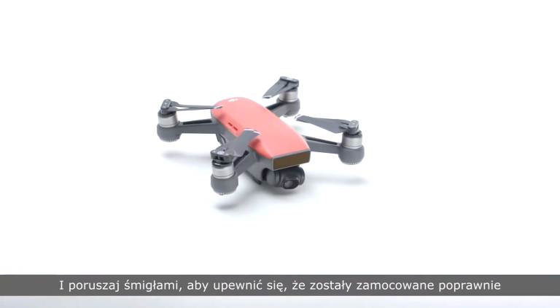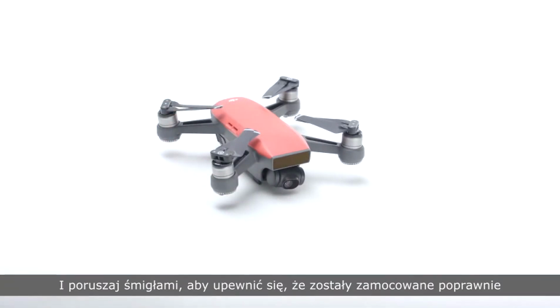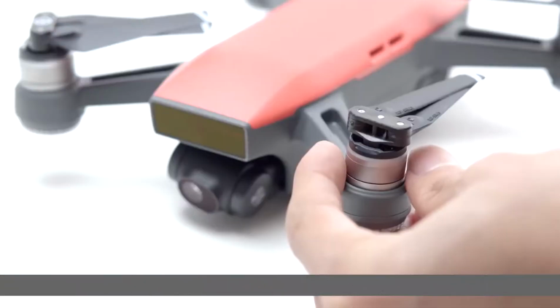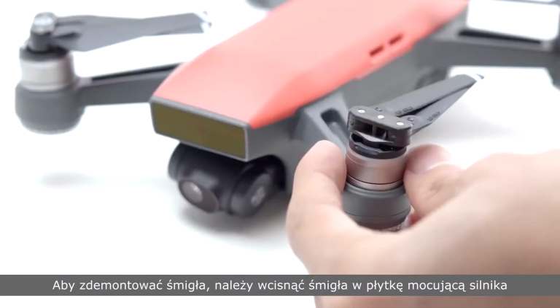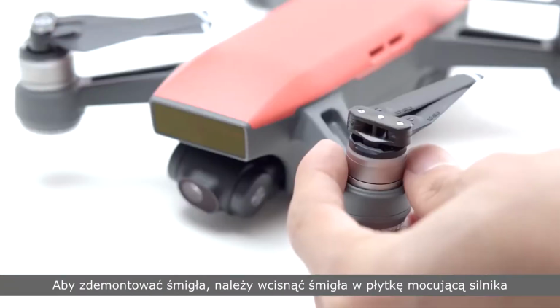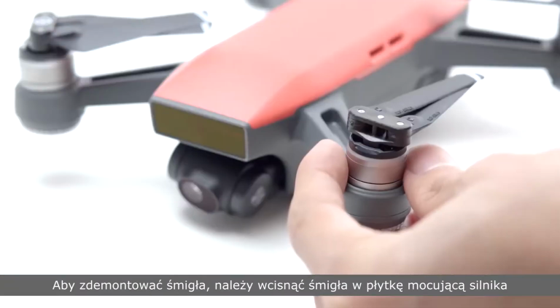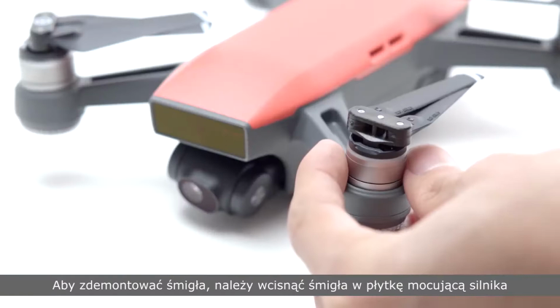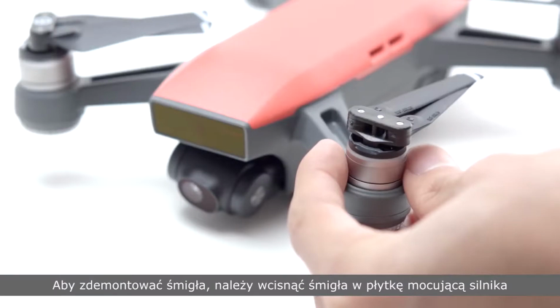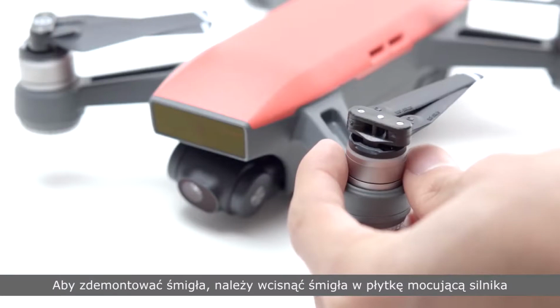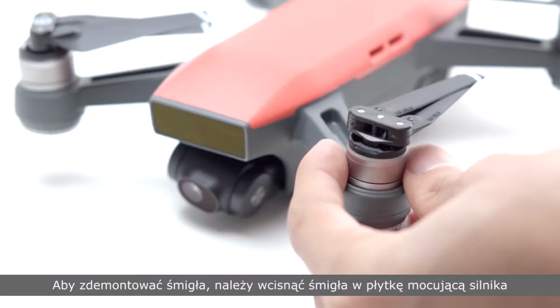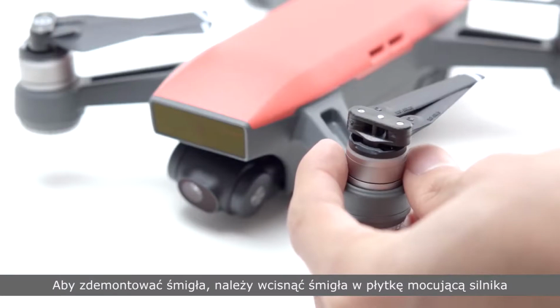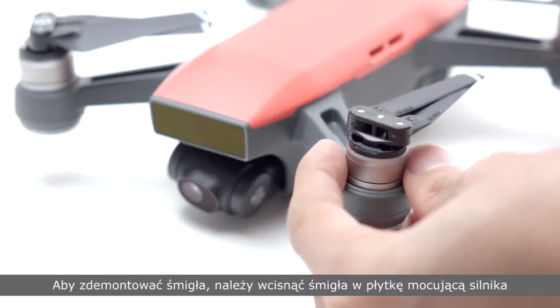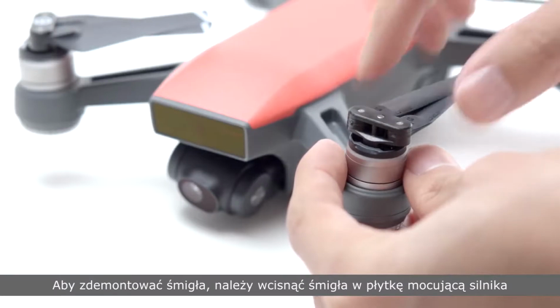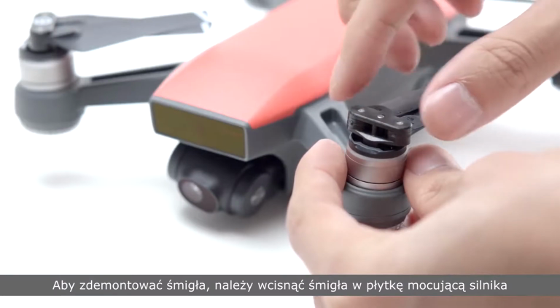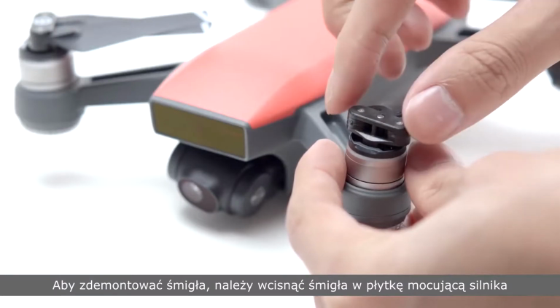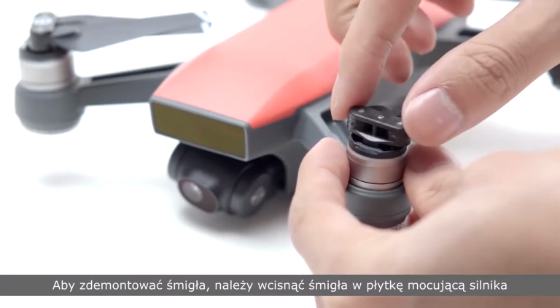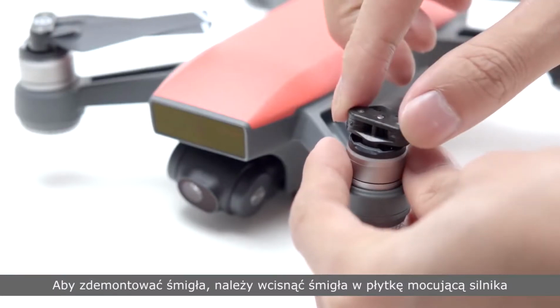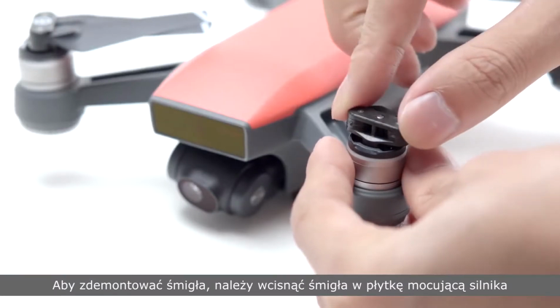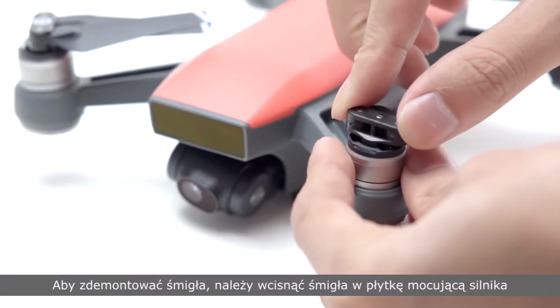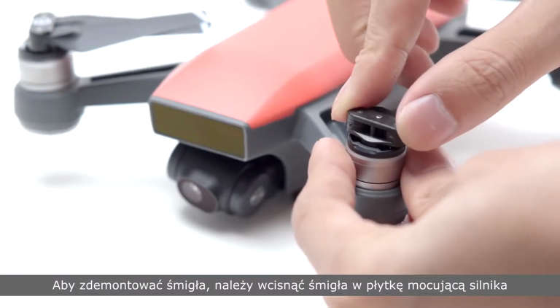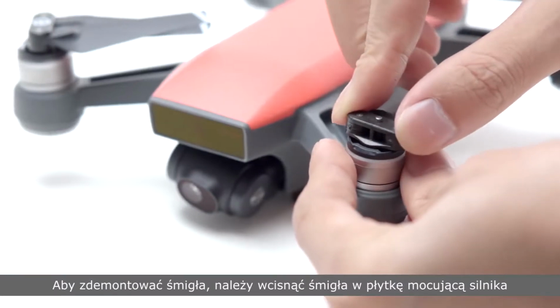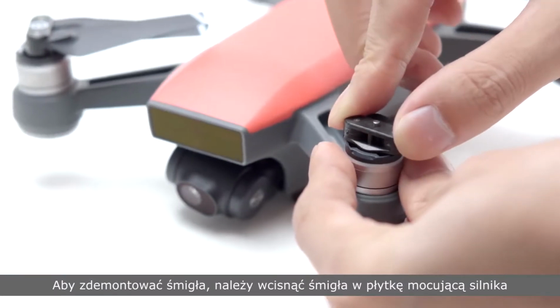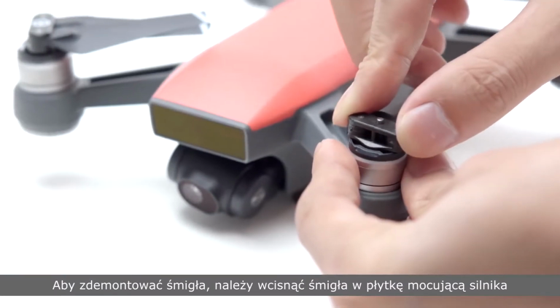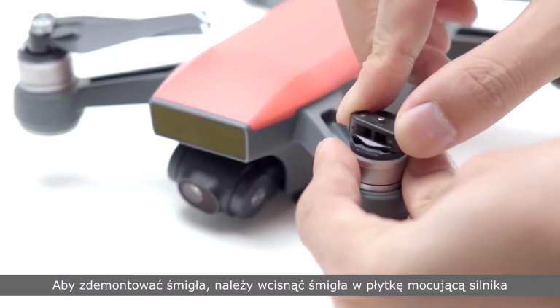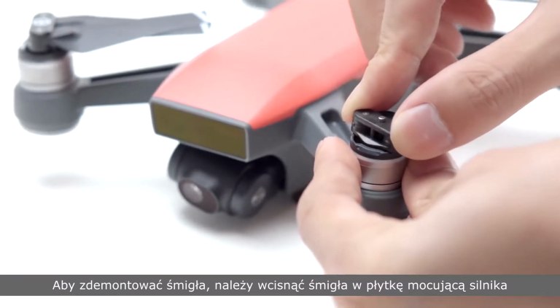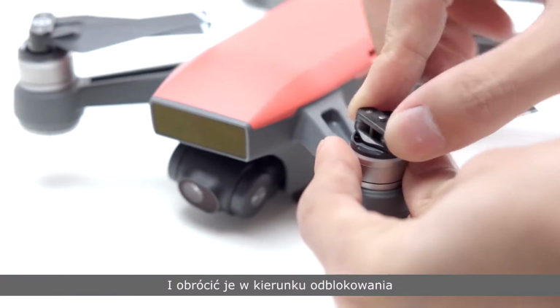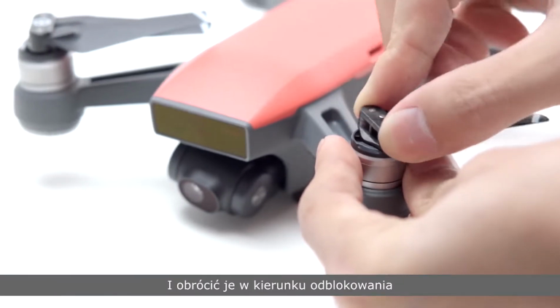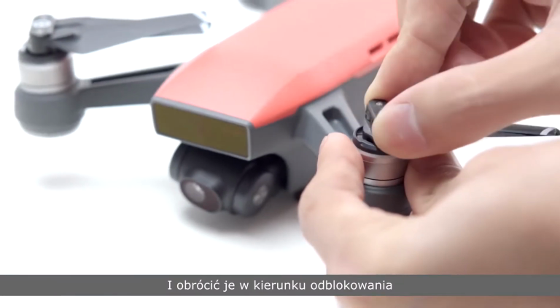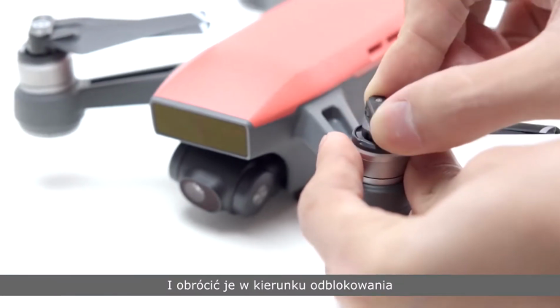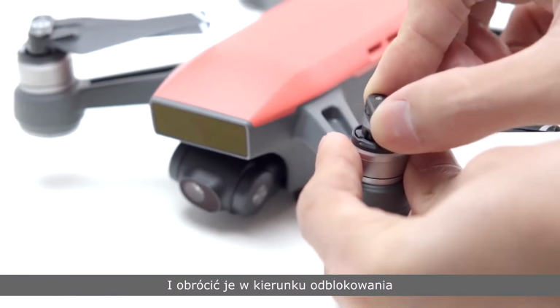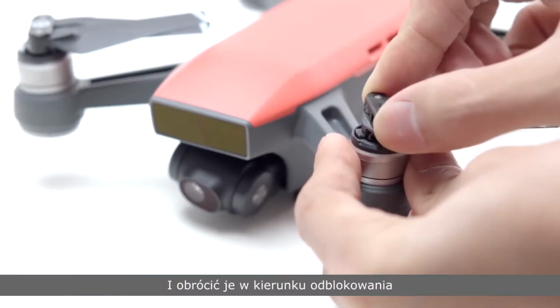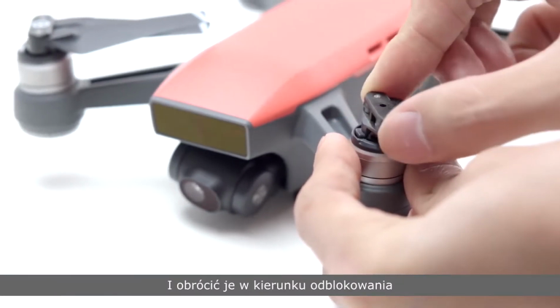To detach the propellers, press the propellers down into the motor mounting plates and rotate them in the unlocked direction.